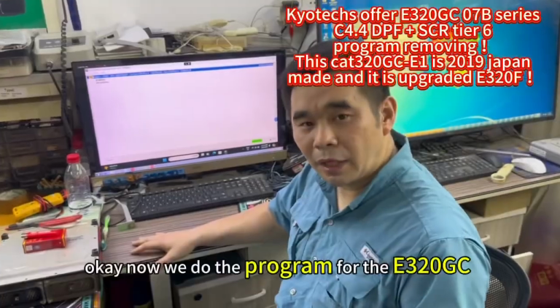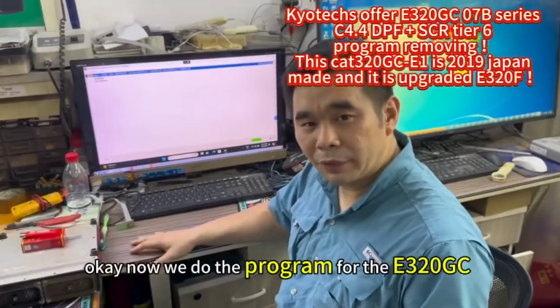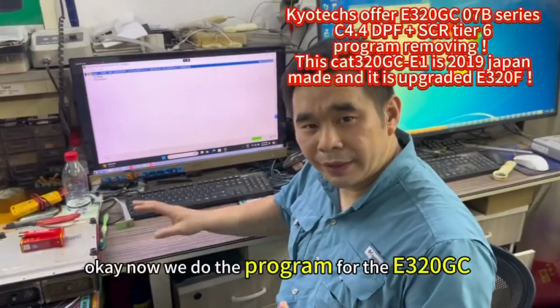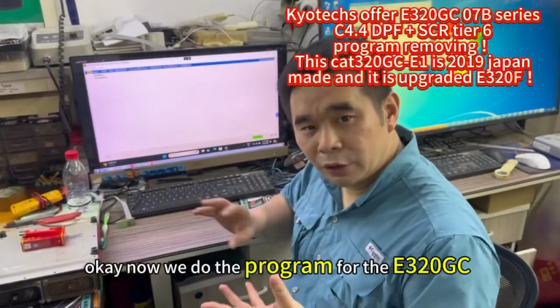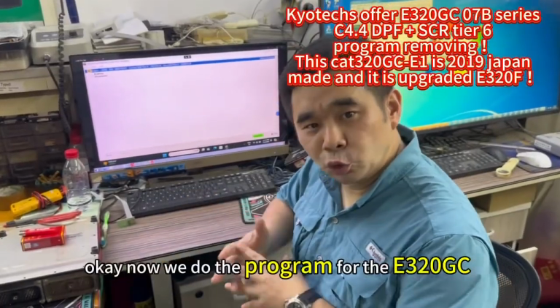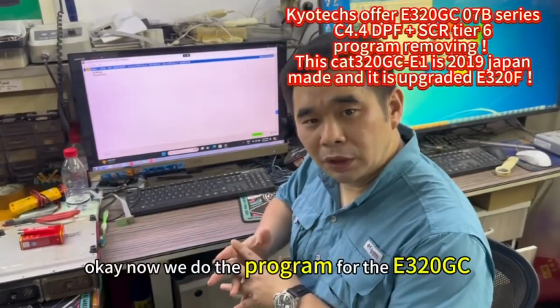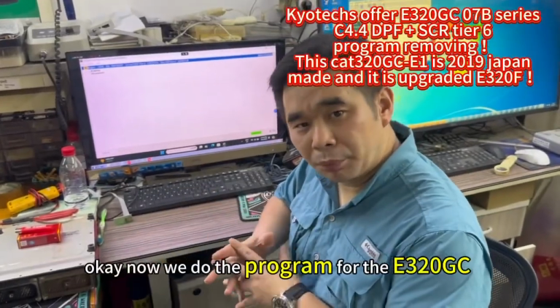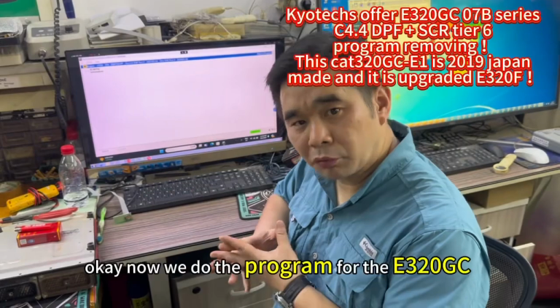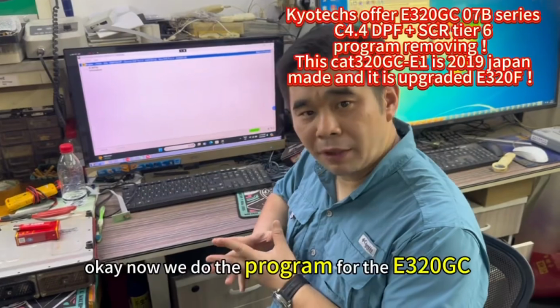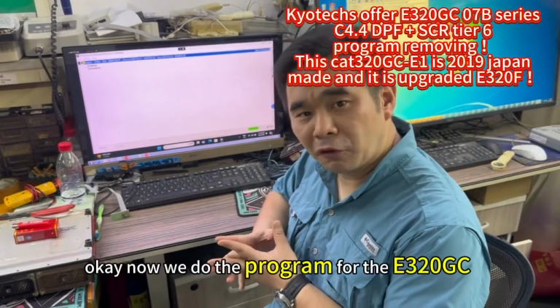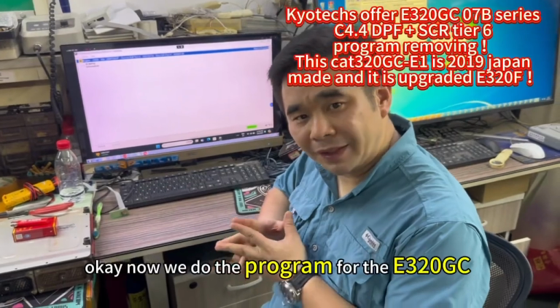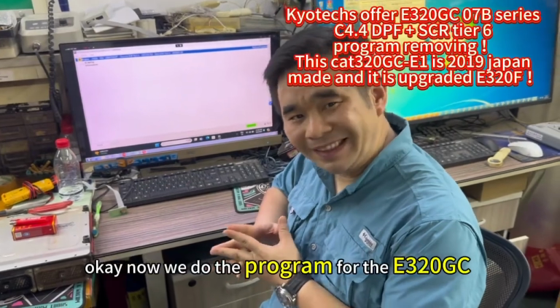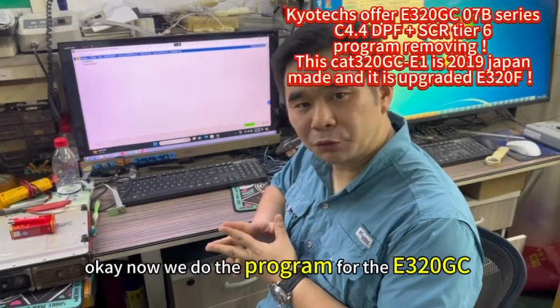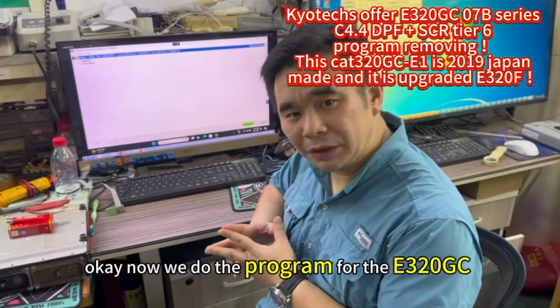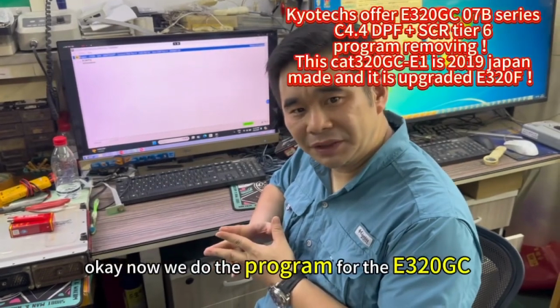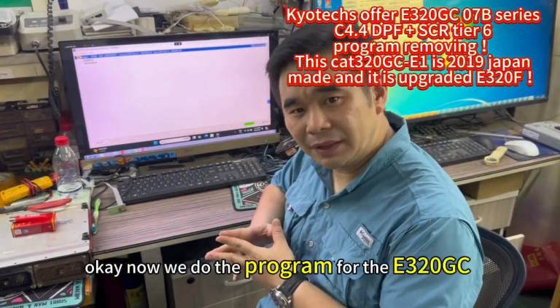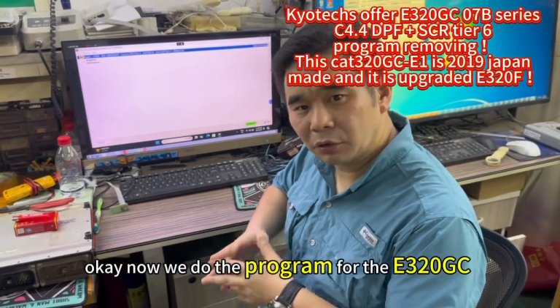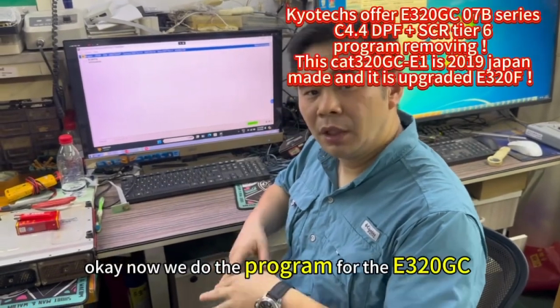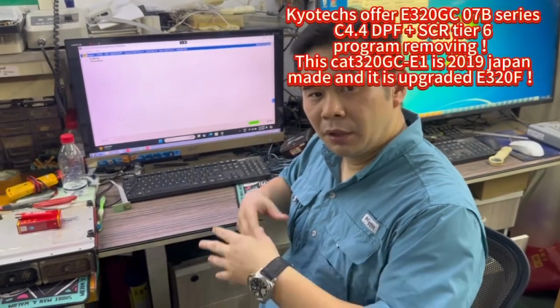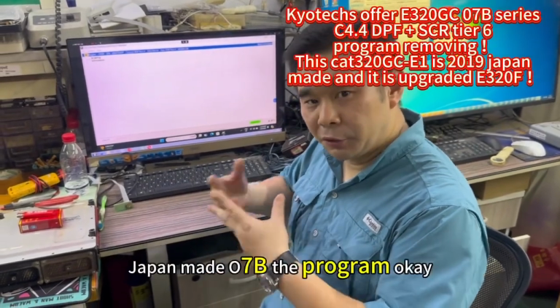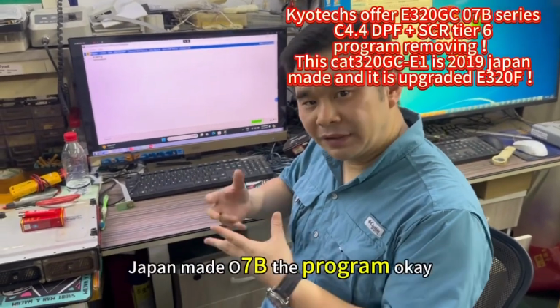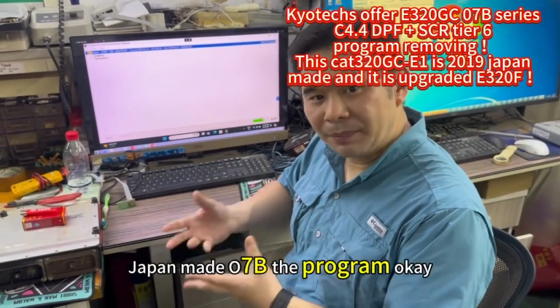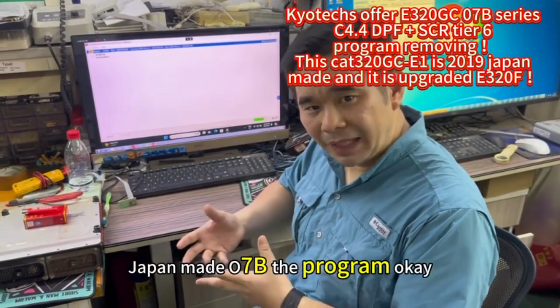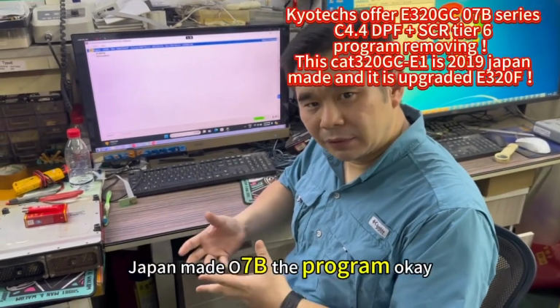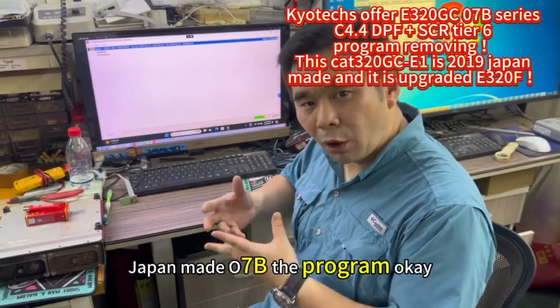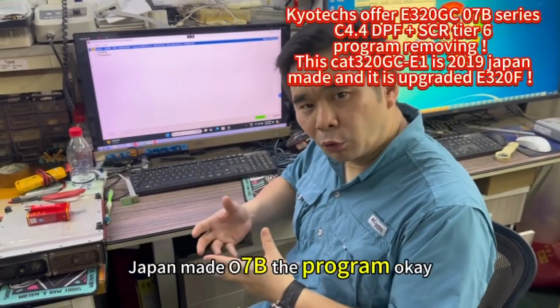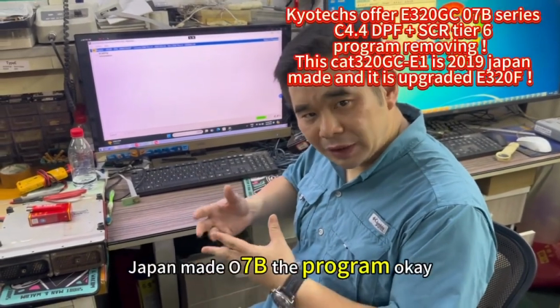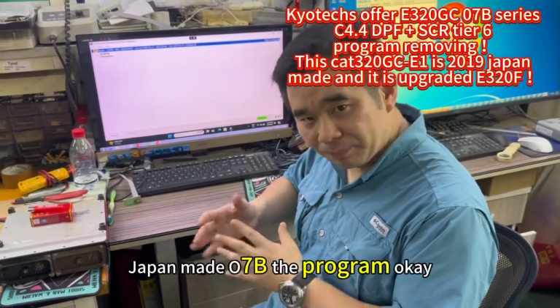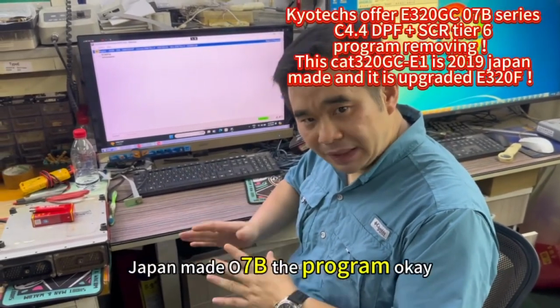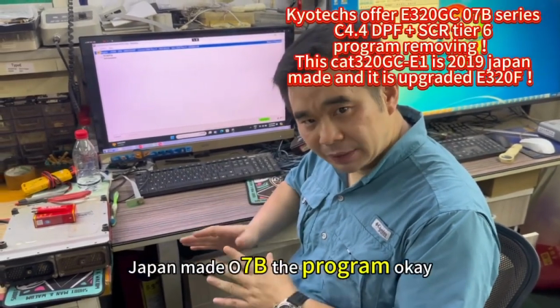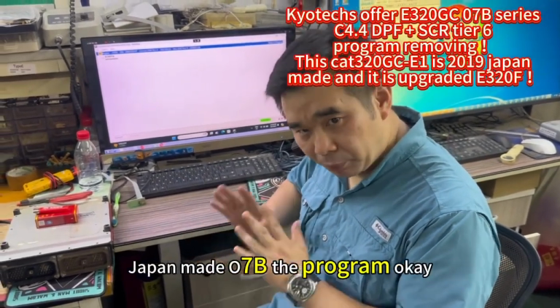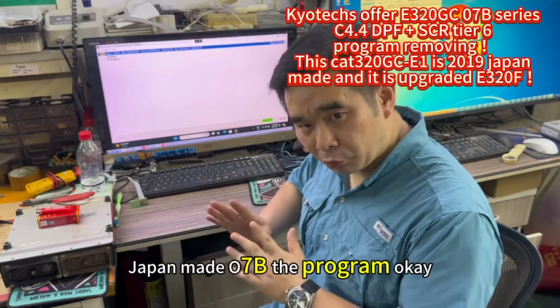Now we do the program for the E320, USA Mac, the O7B — the program.